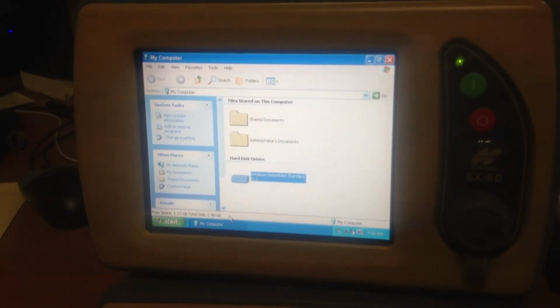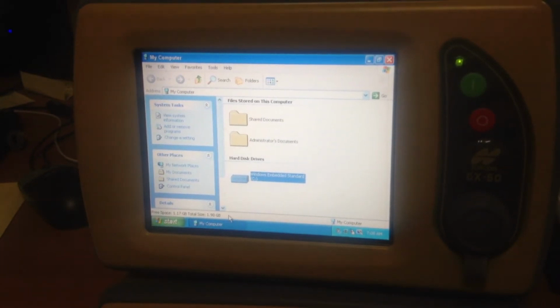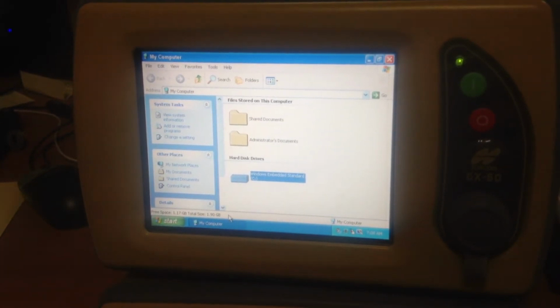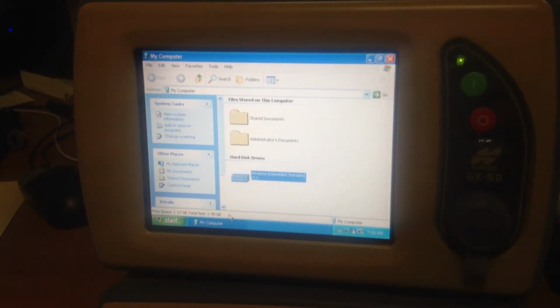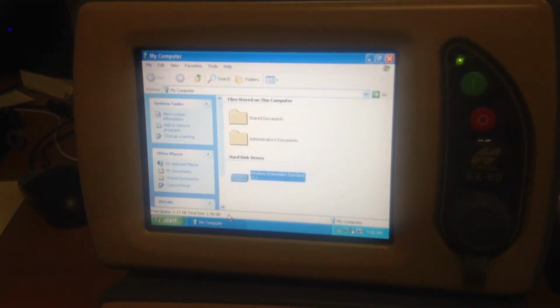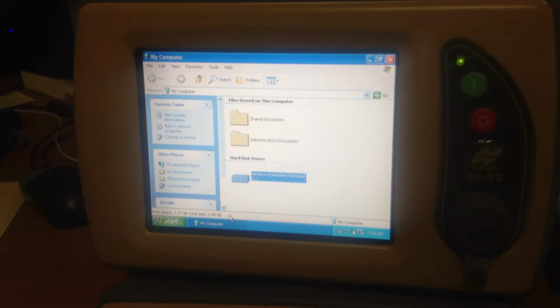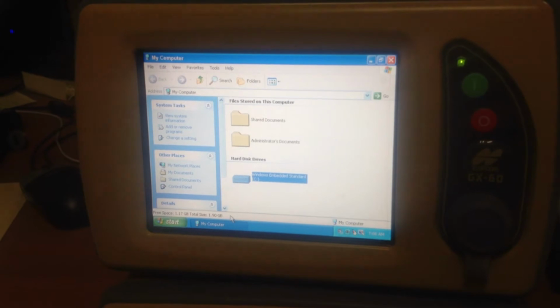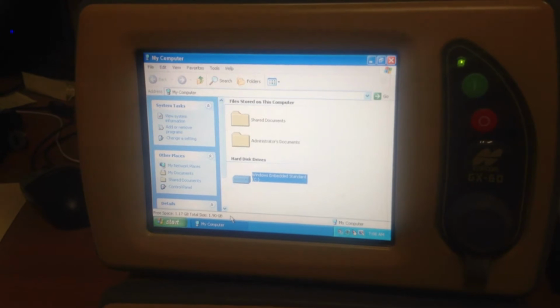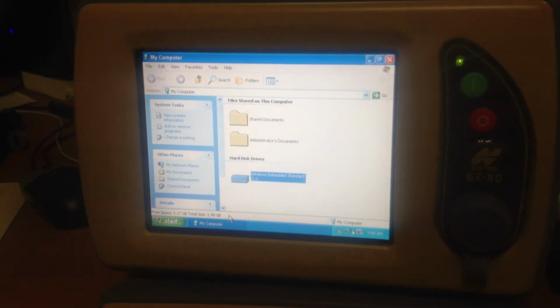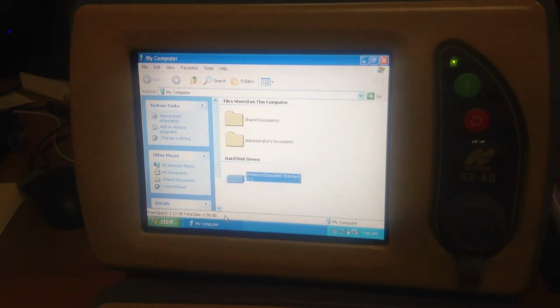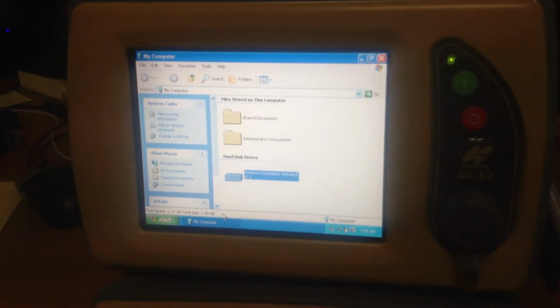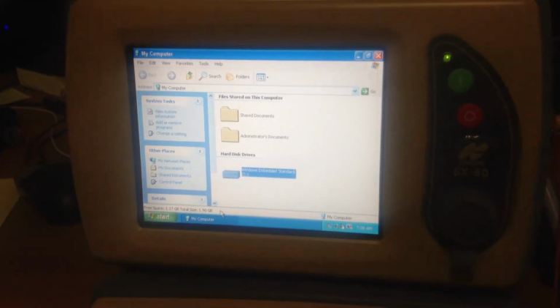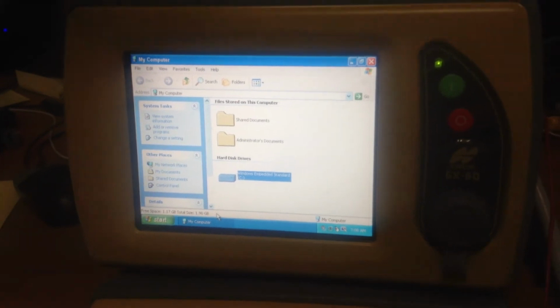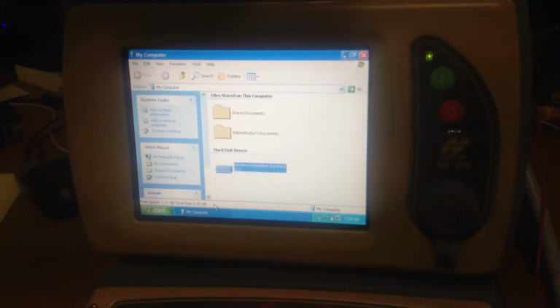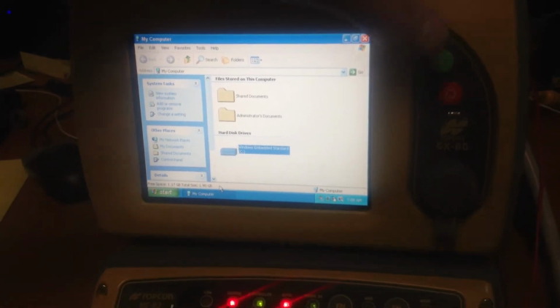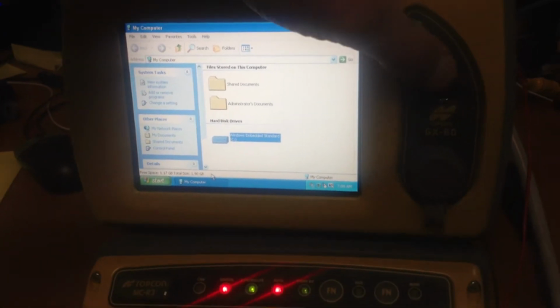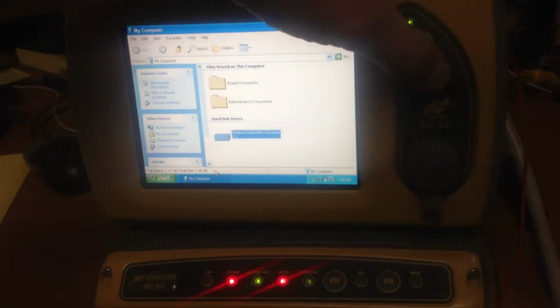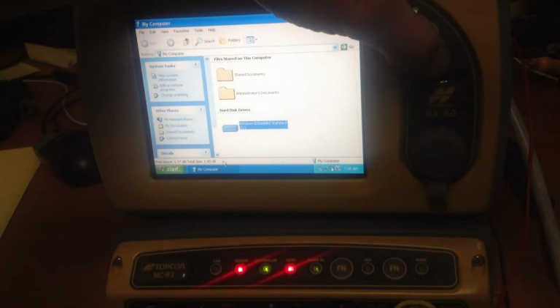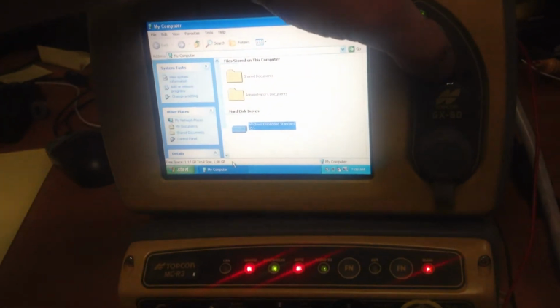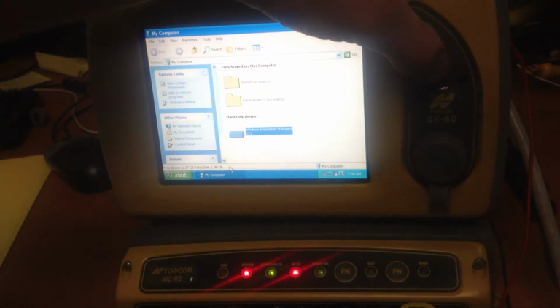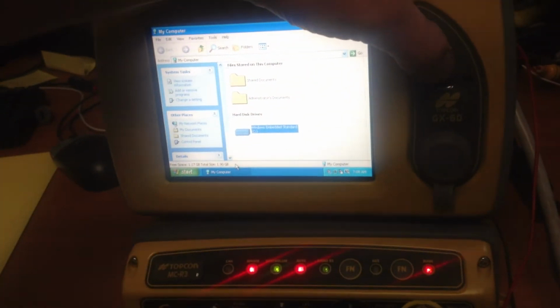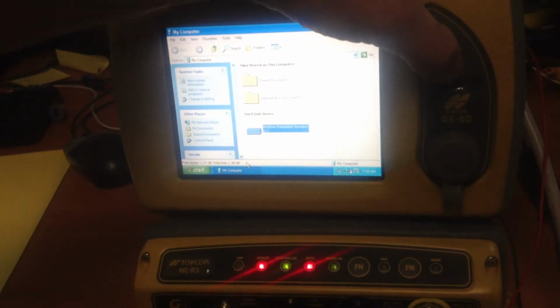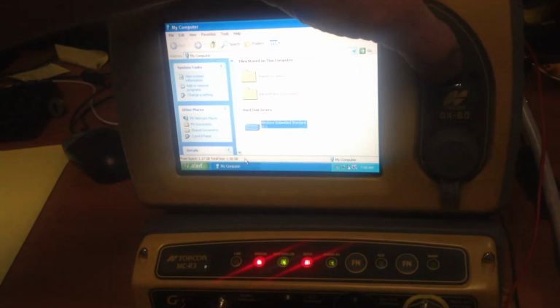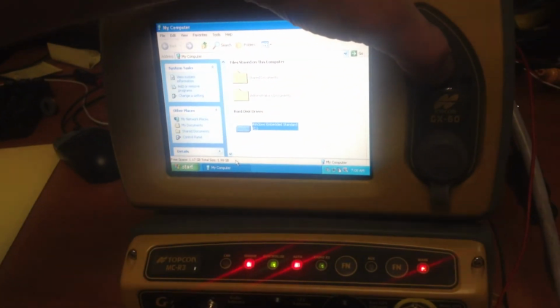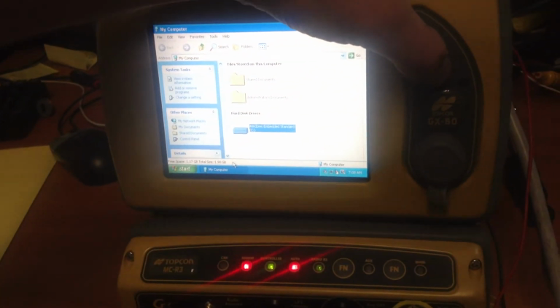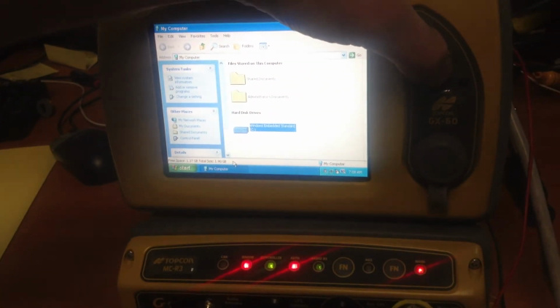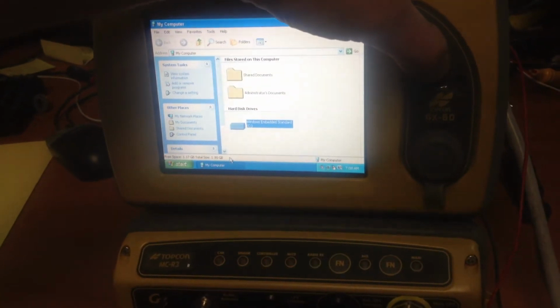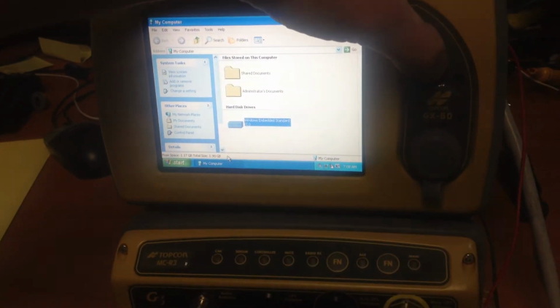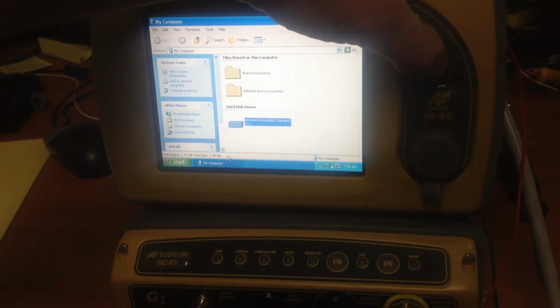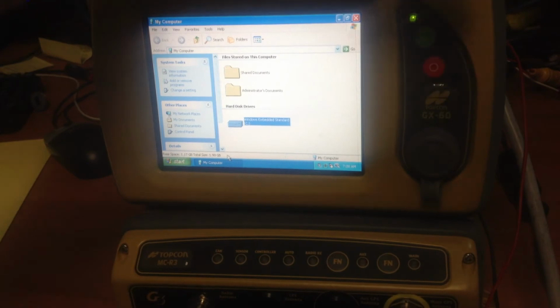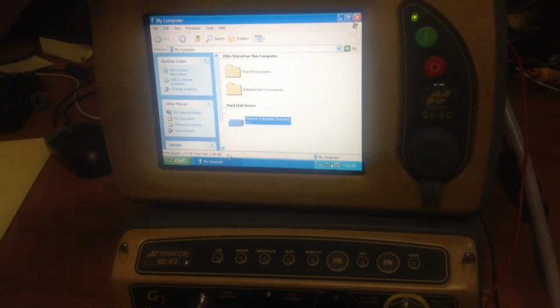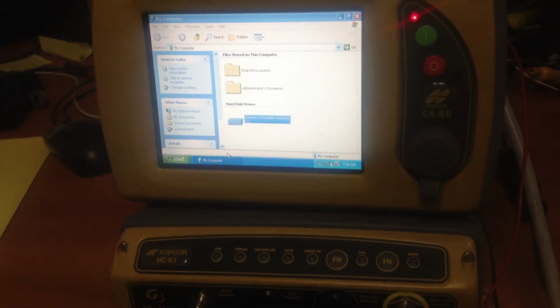From here, we don't need to go back into 3DMC. We would shut the system down, because you have to do it on a power cycle as it's powering up.